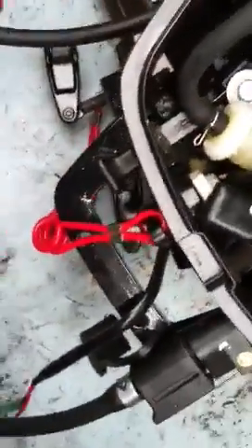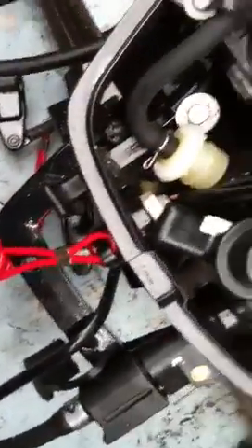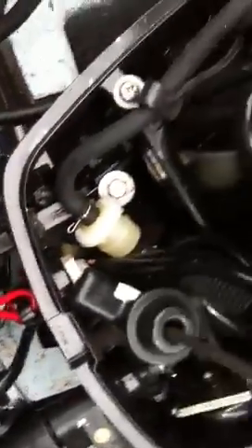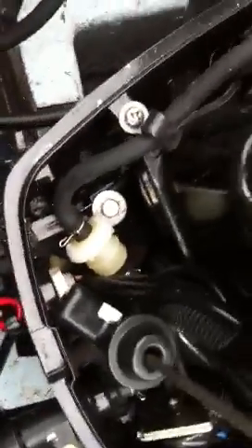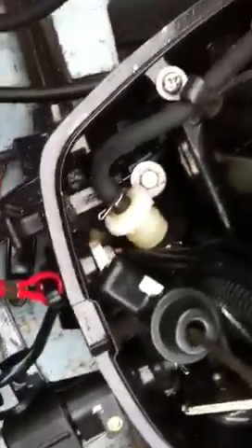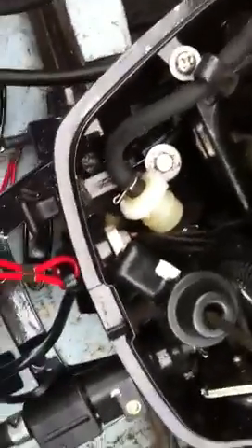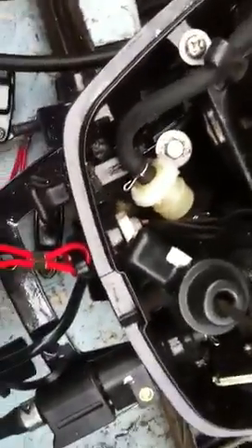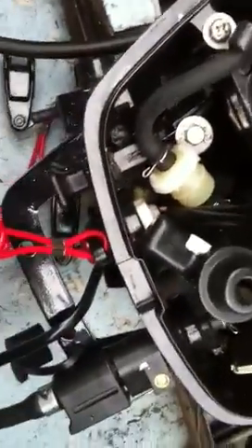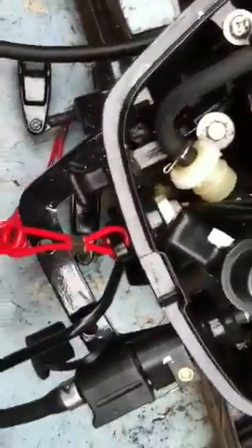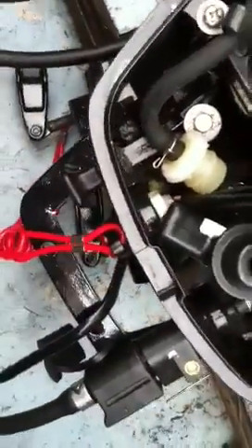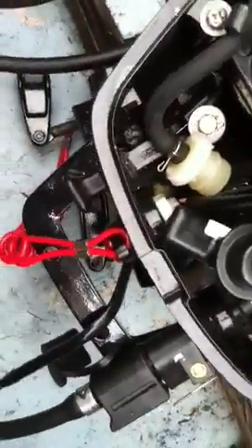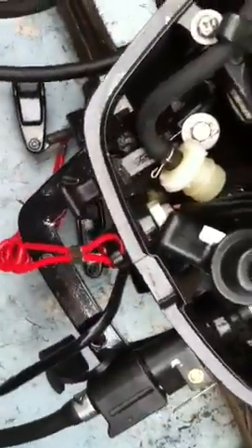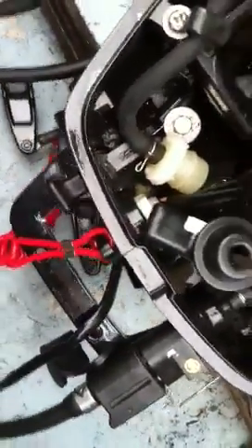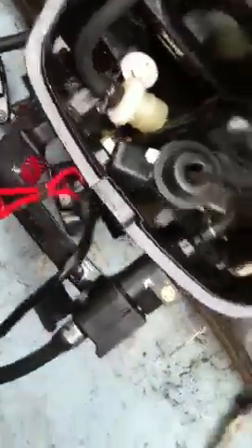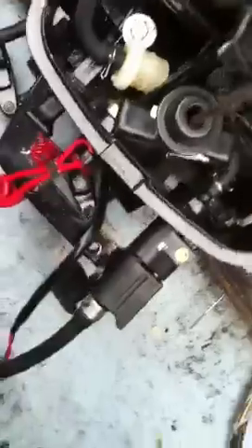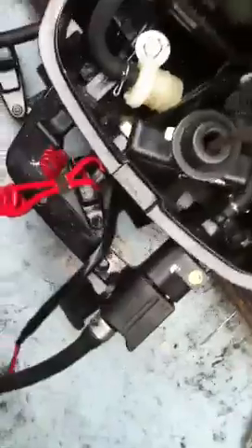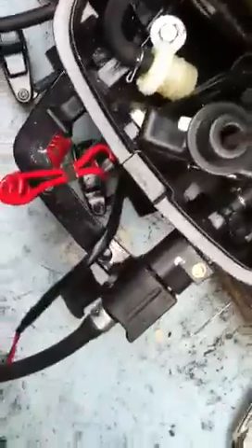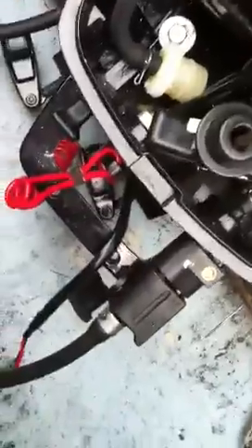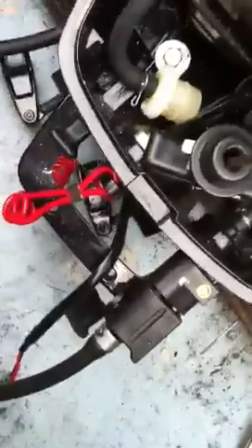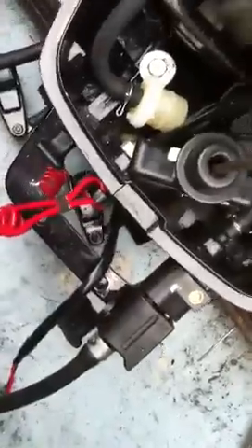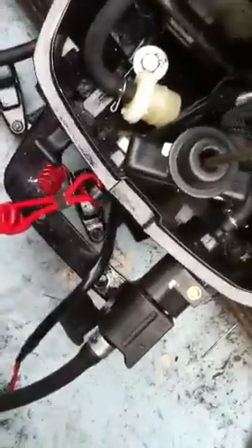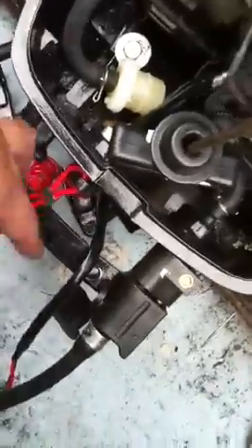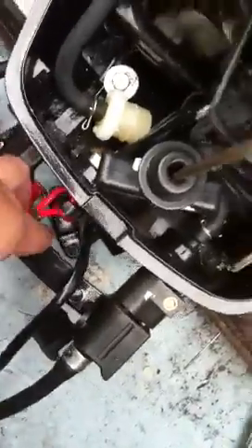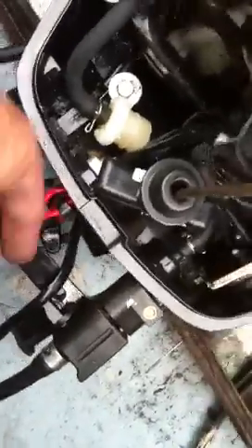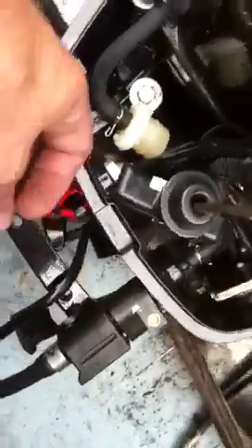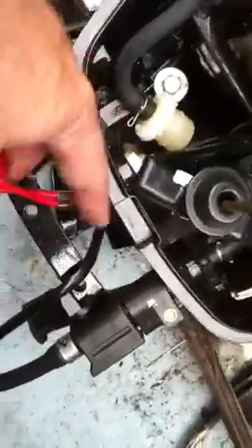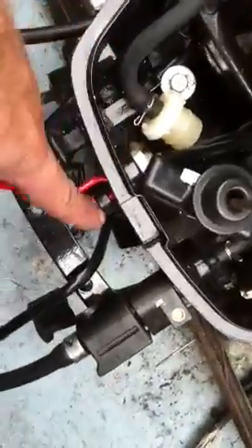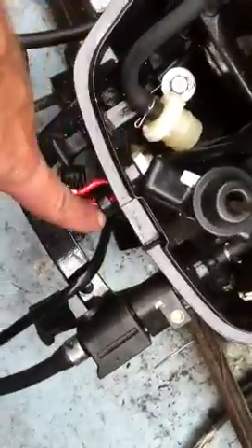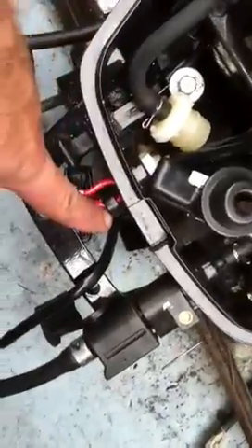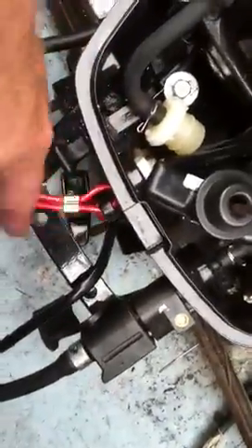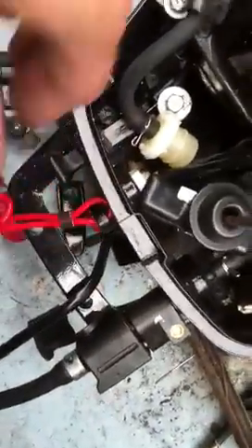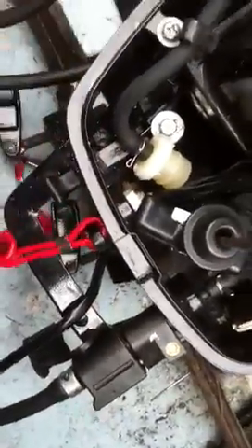And look in the owner's manual for the oil change. So, stop button.